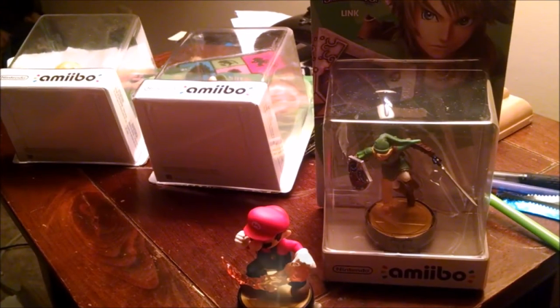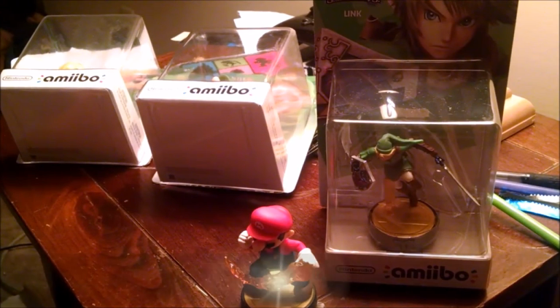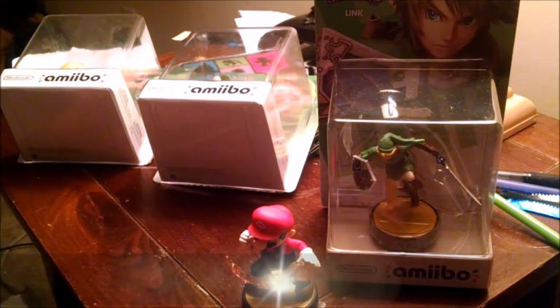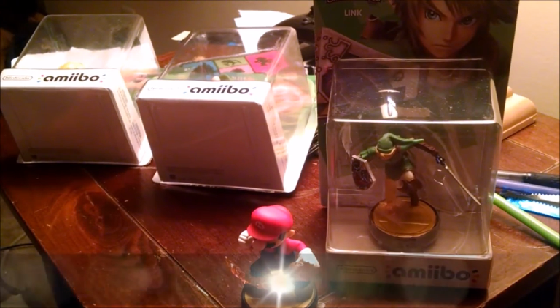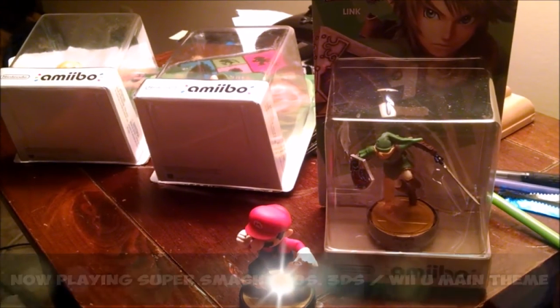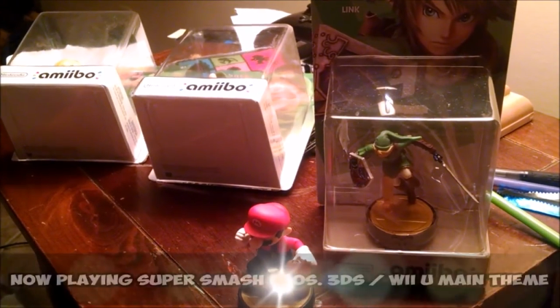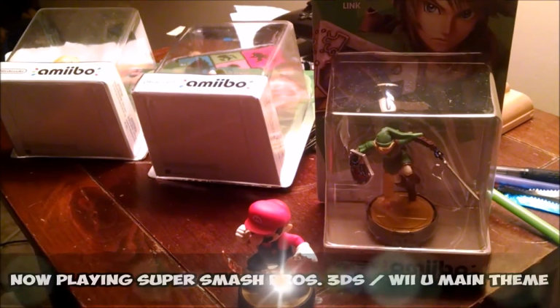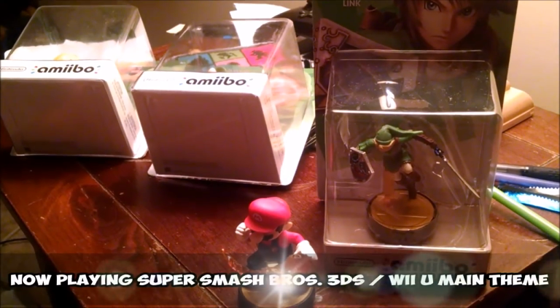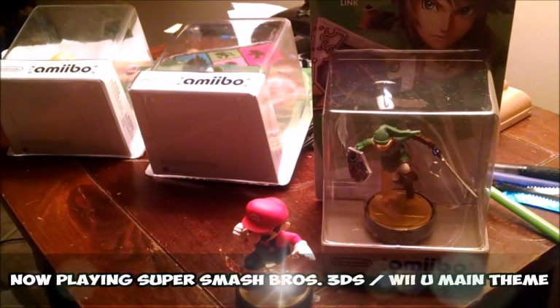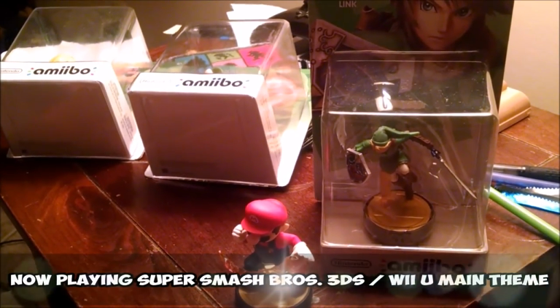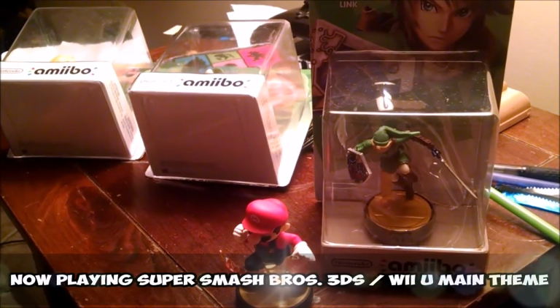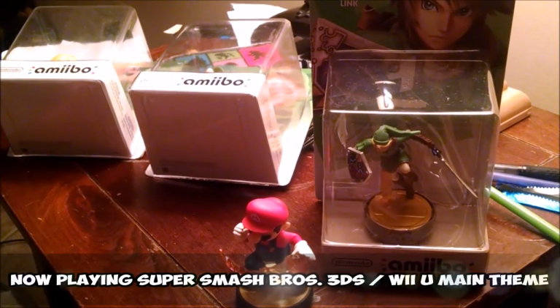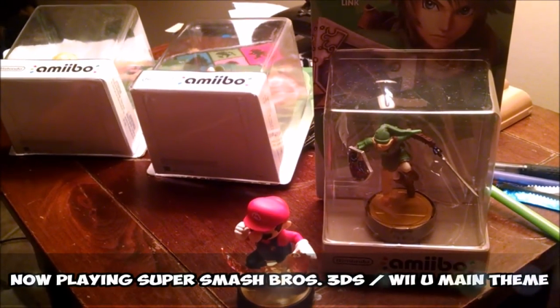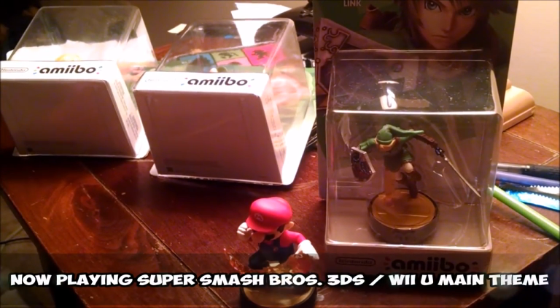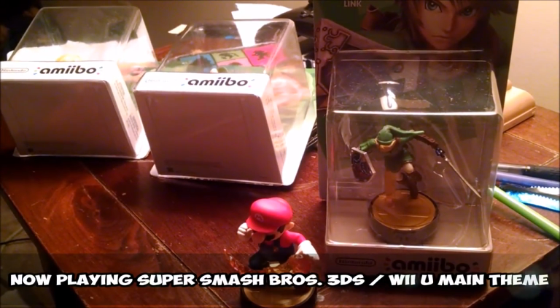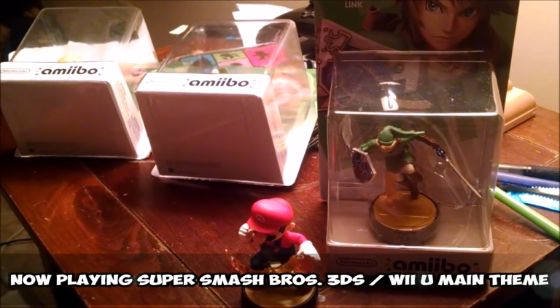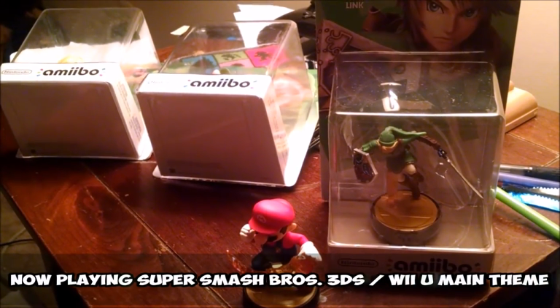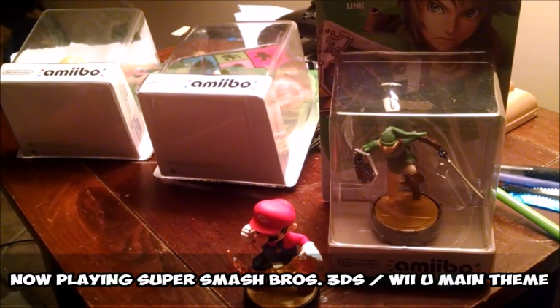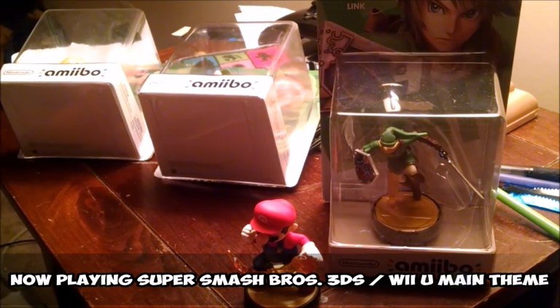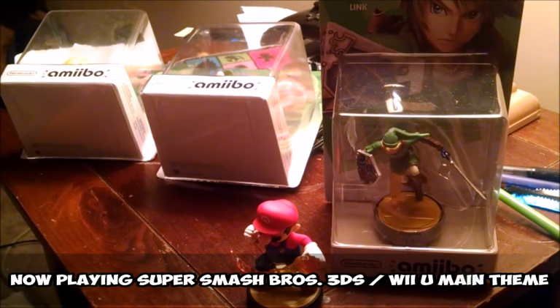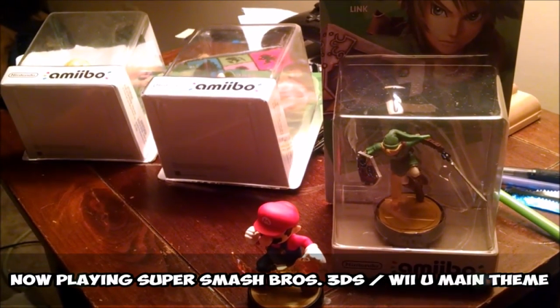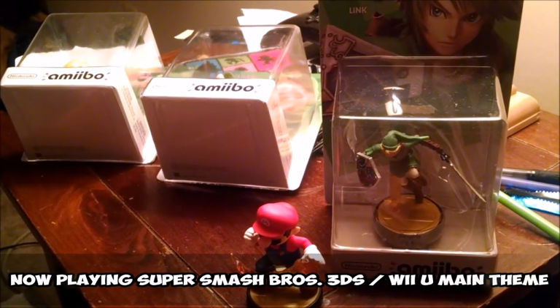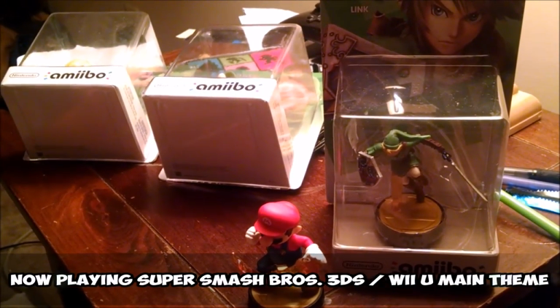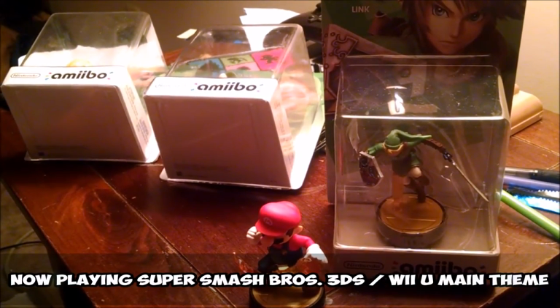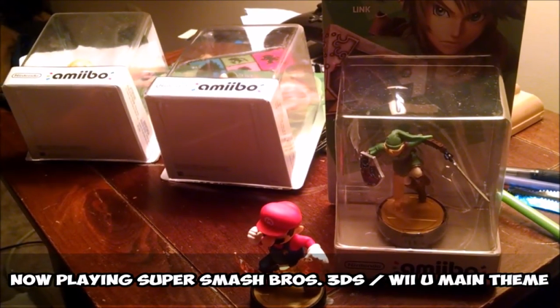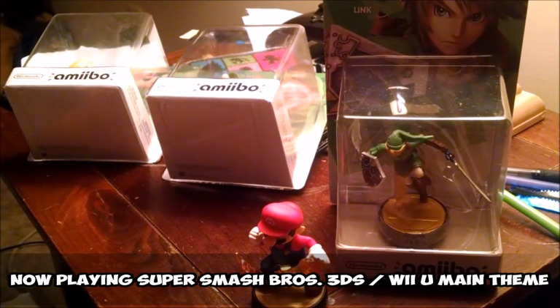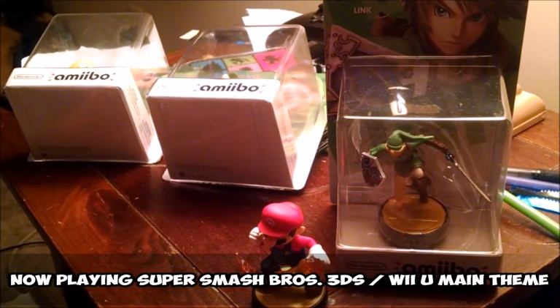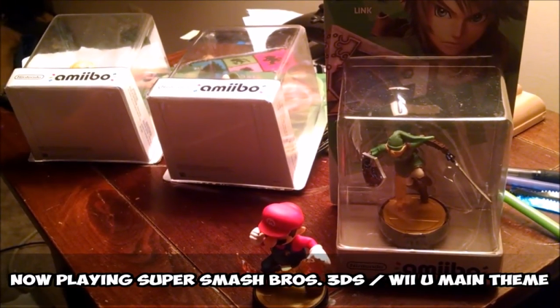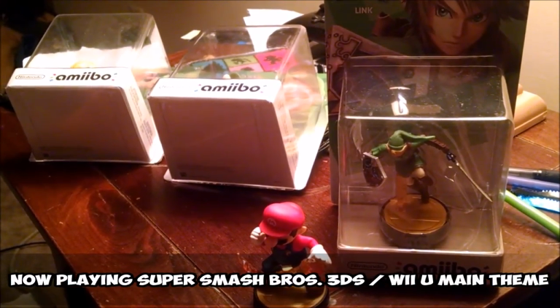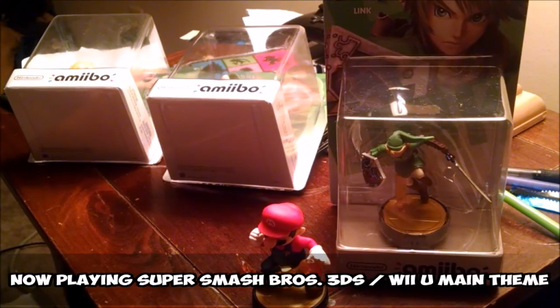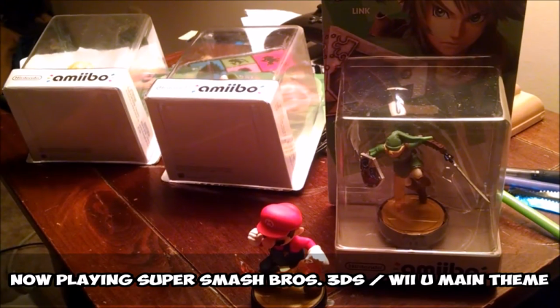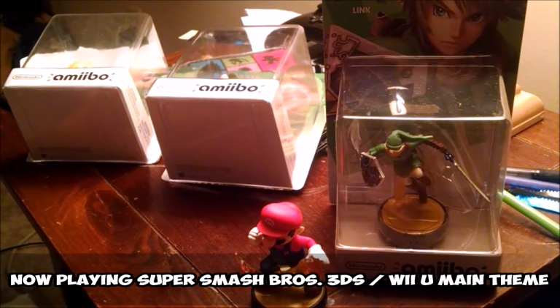Hello everyone, this is Alex from Super Game Buds, and today I'm going to do an amiibo unboxing for the first time.